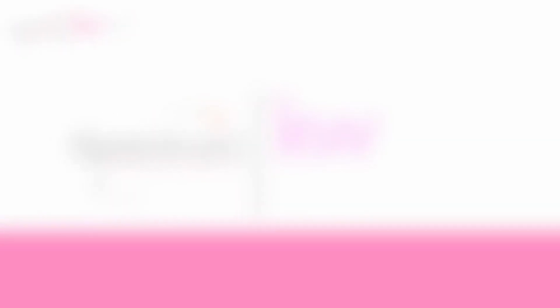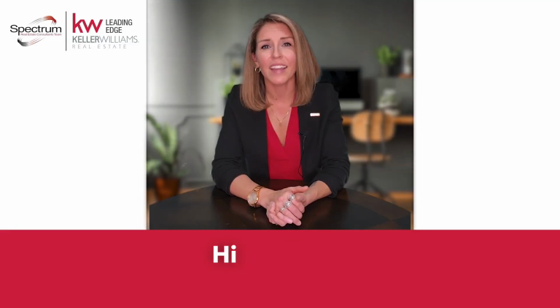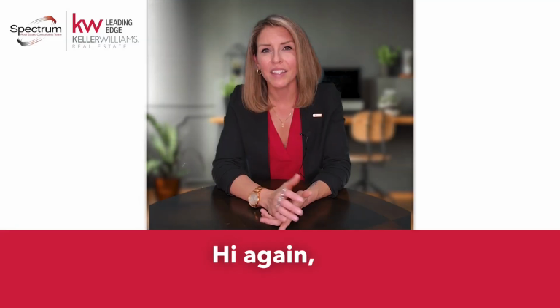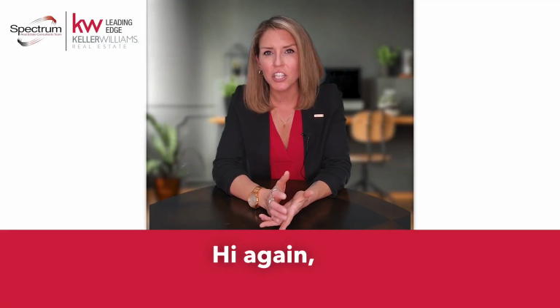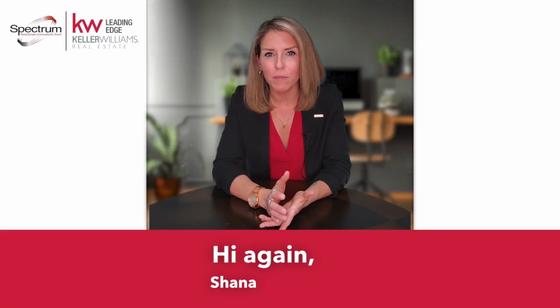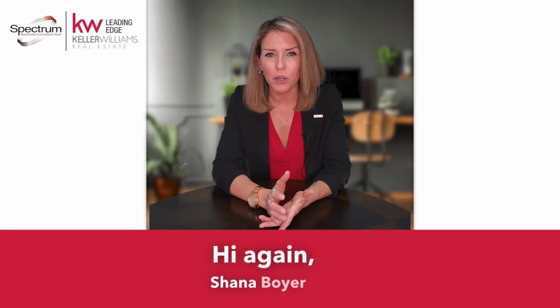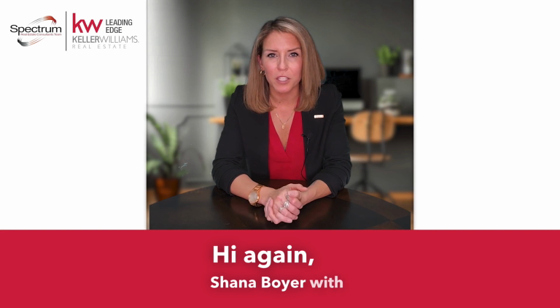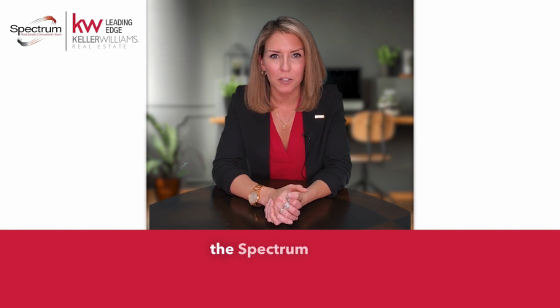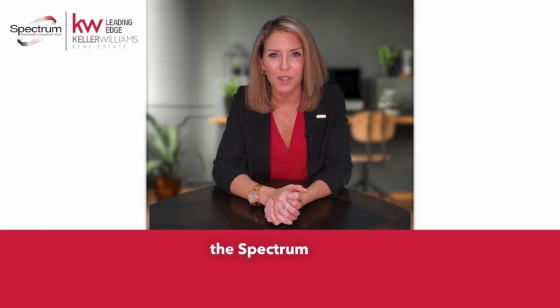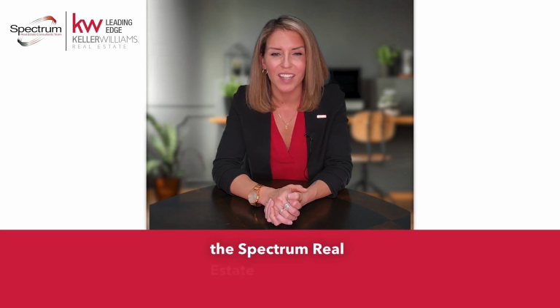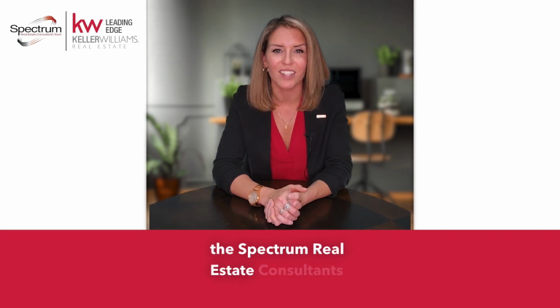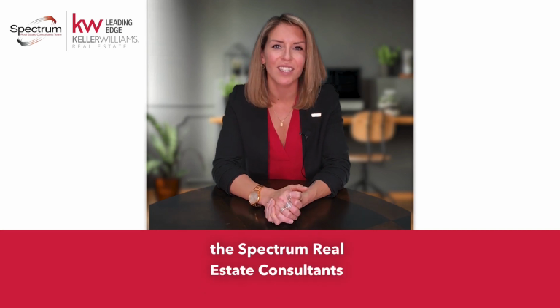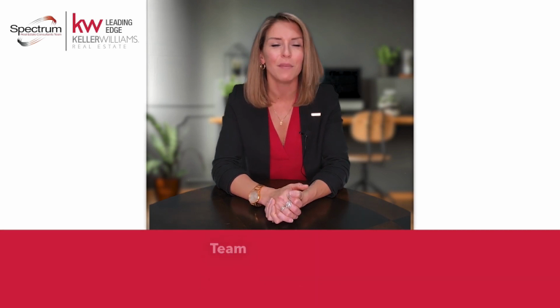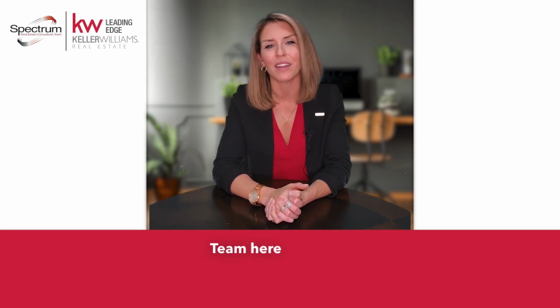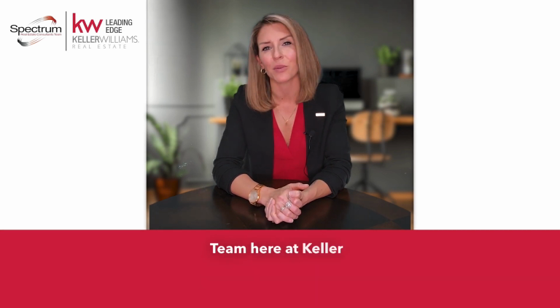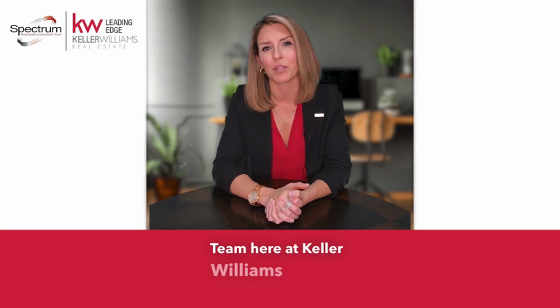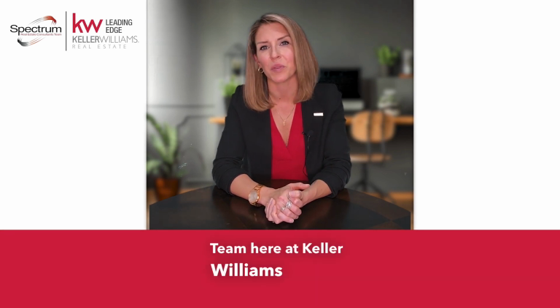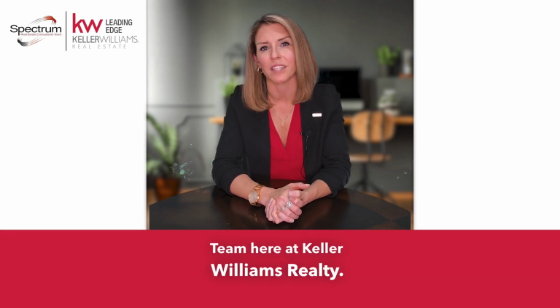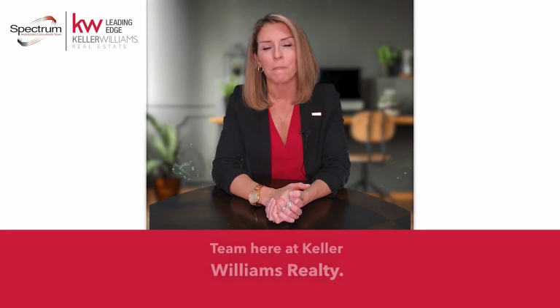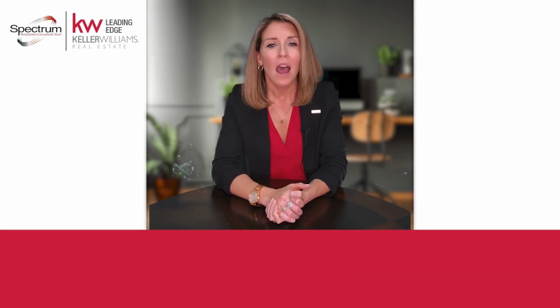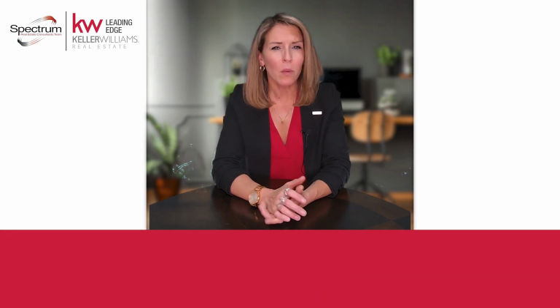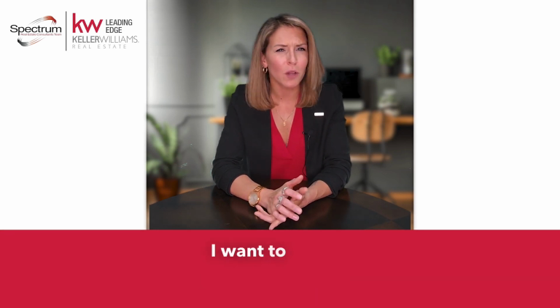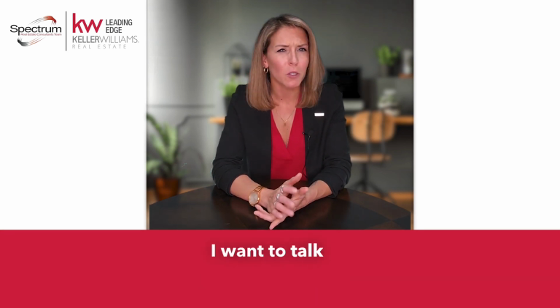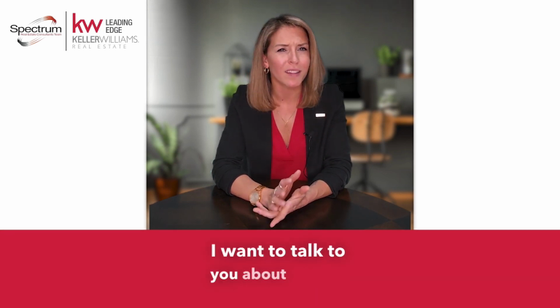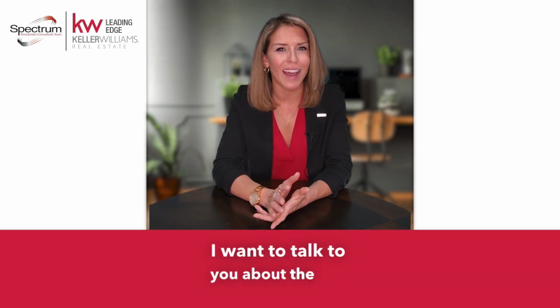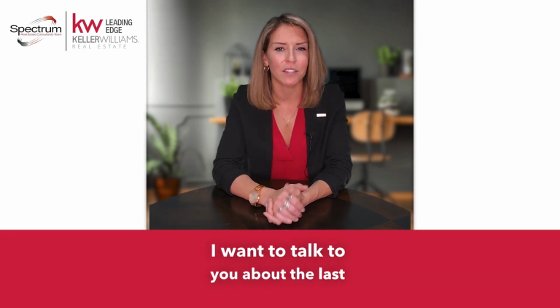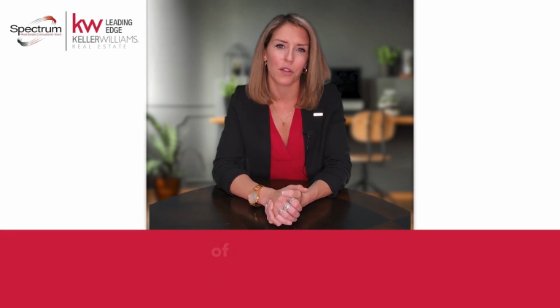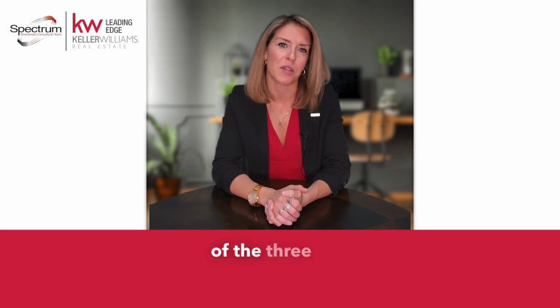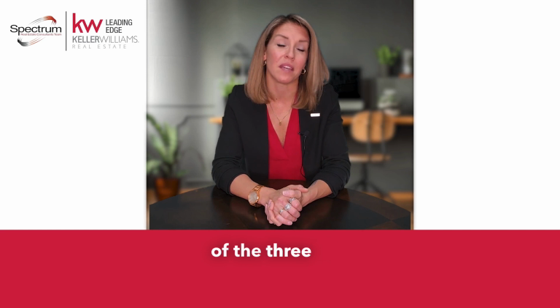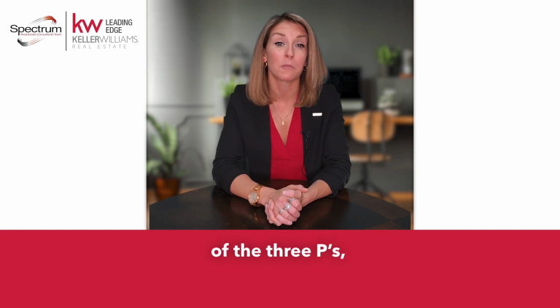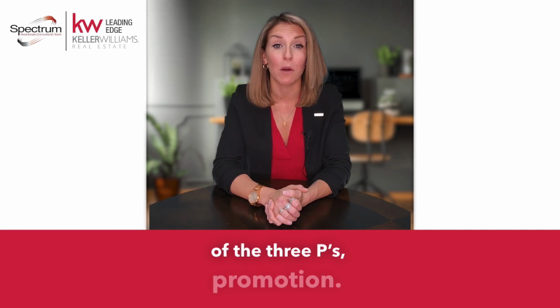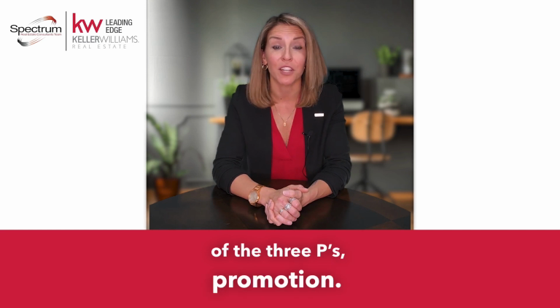Hi again, Shana Boyer with the Spectrum Real Estate Consultants team here at Keller Williams Realty. I want to talk to you about the last of the three Ps: promotion.